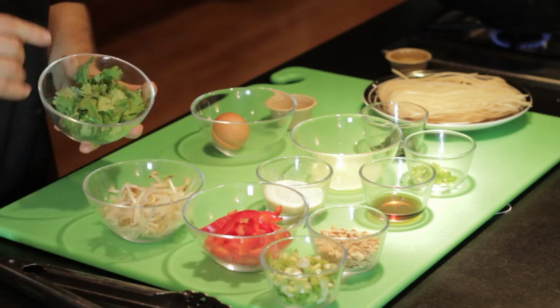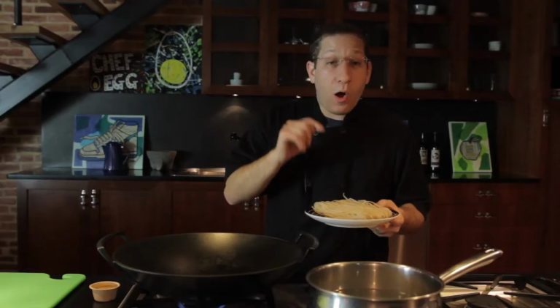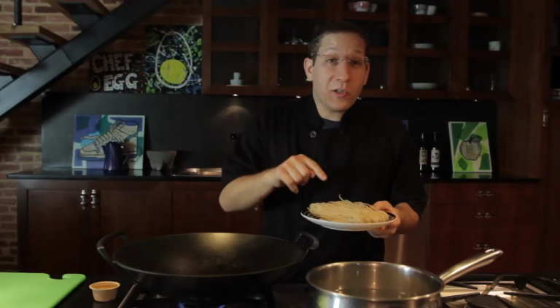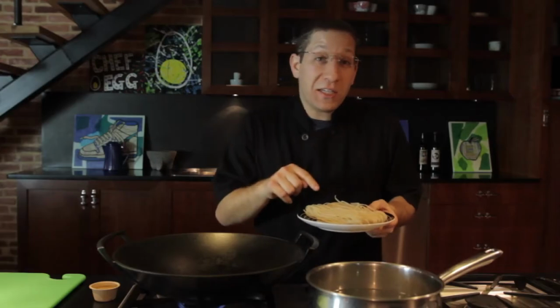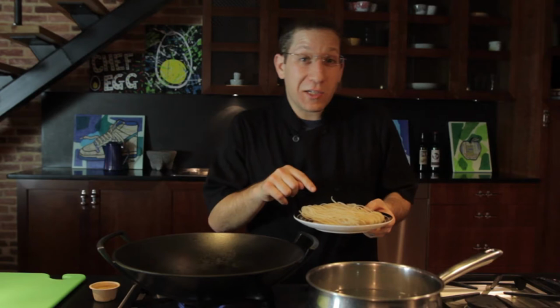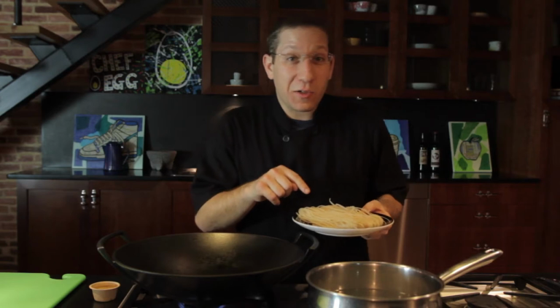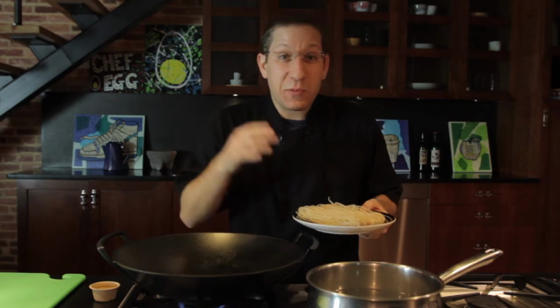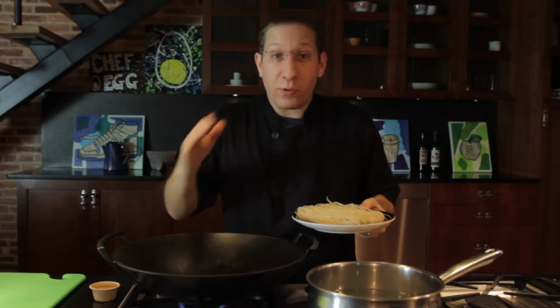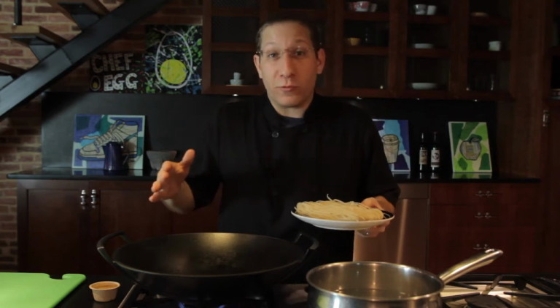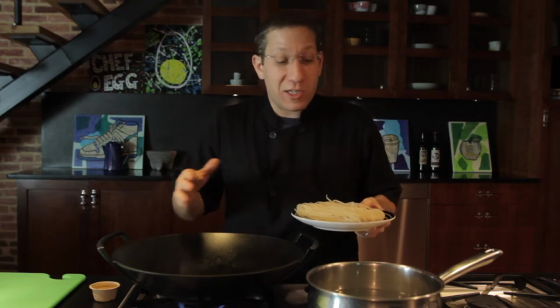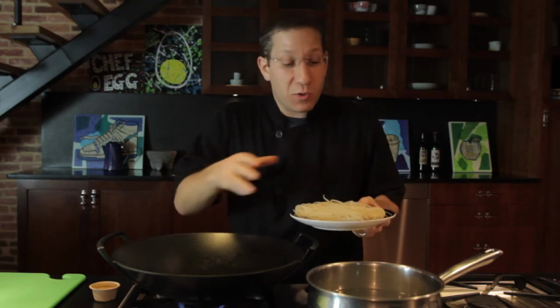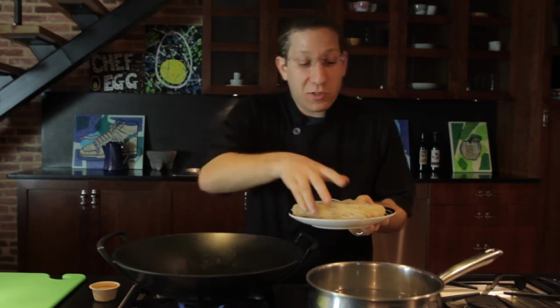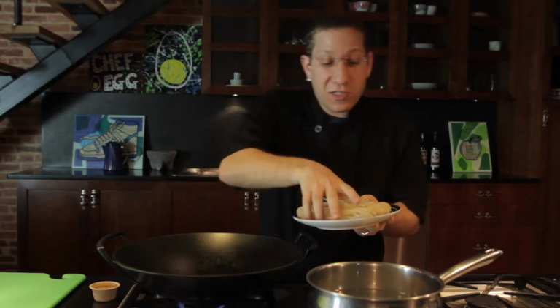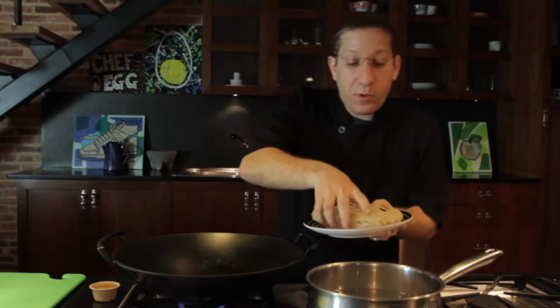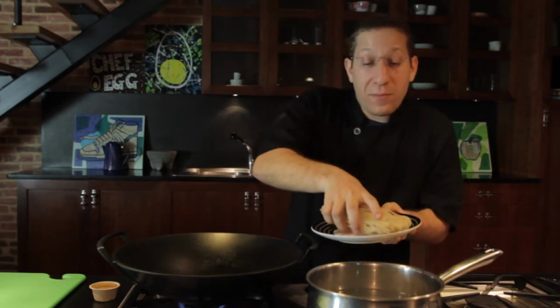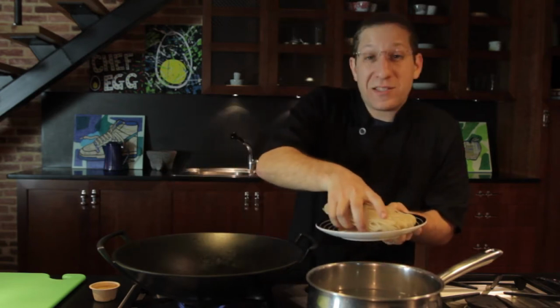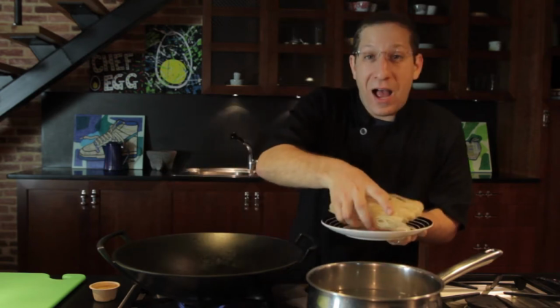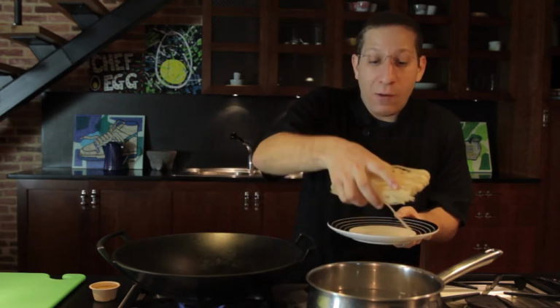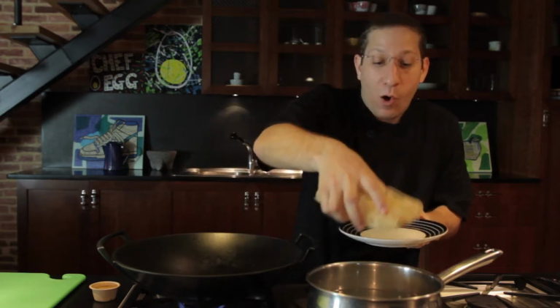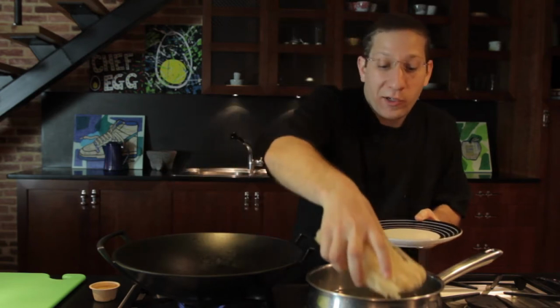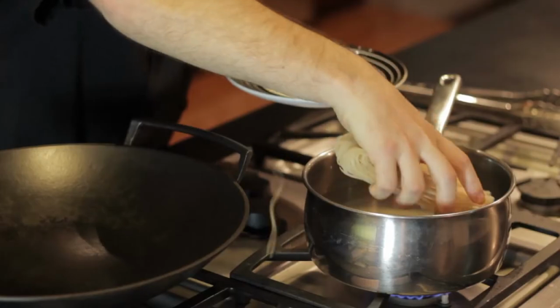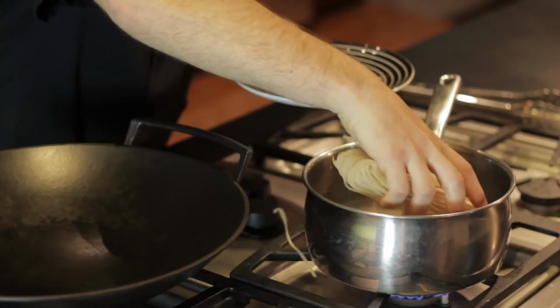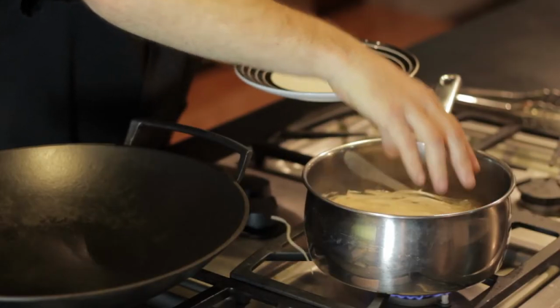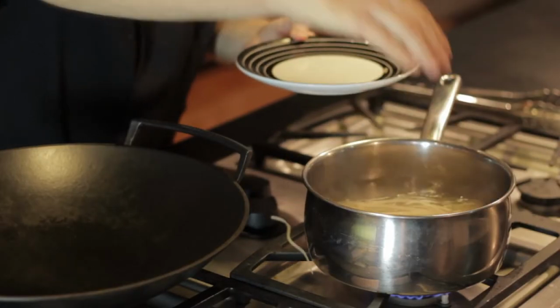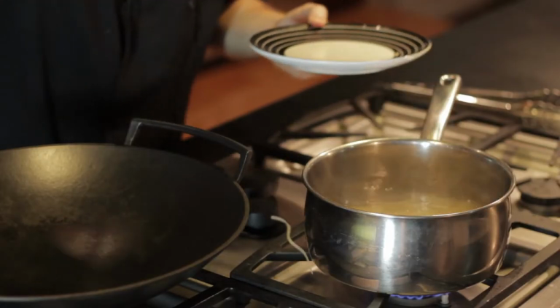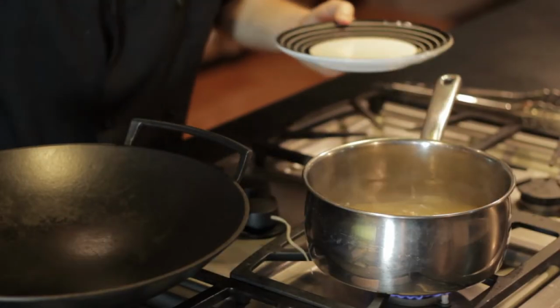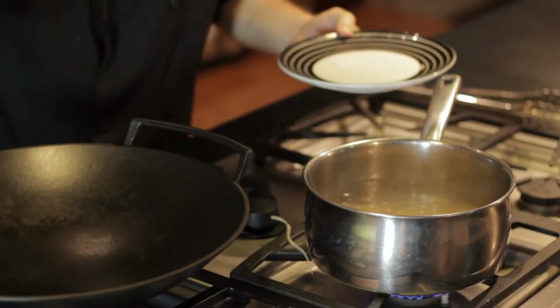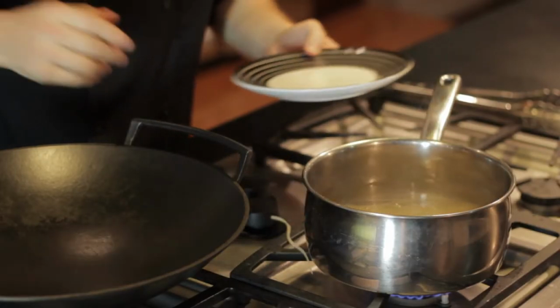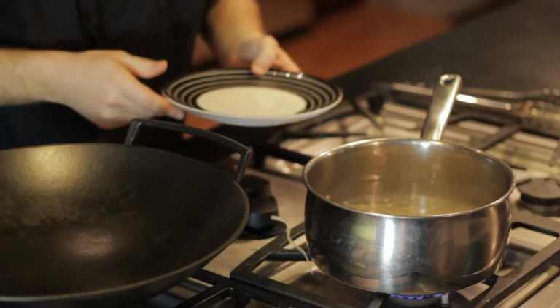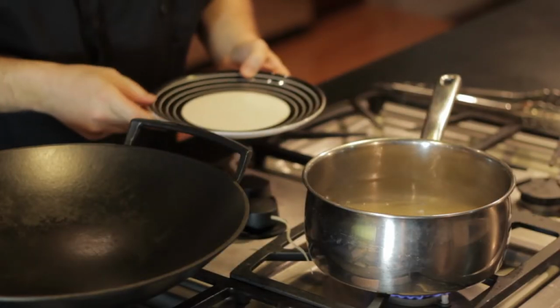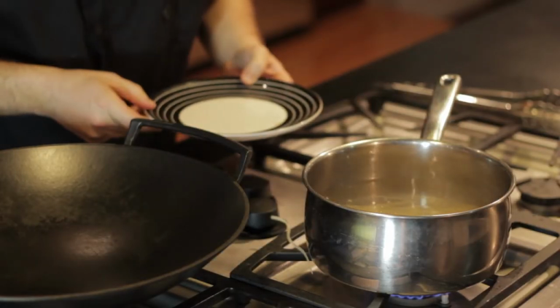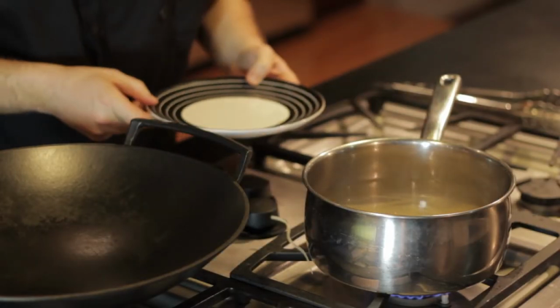All you need to cook these brown rice noodles is to put them in some hot water and let them soak for about five minutes.